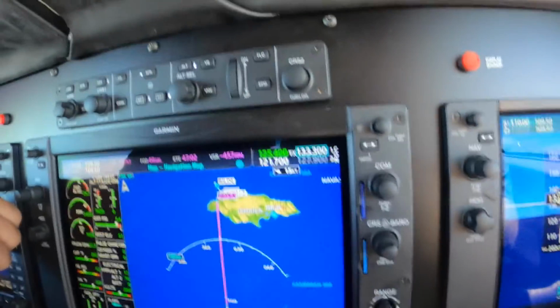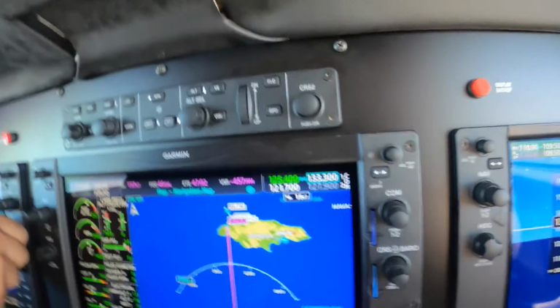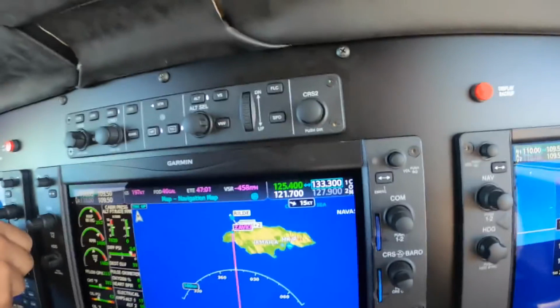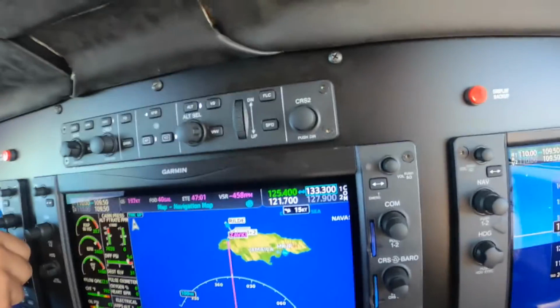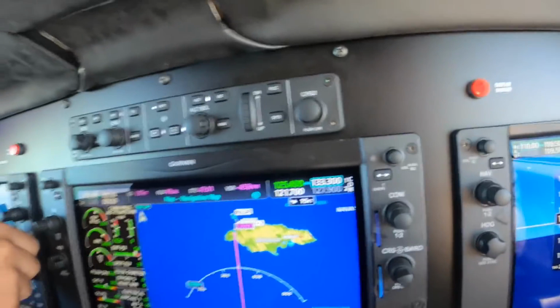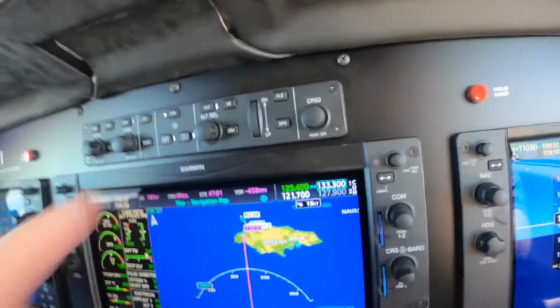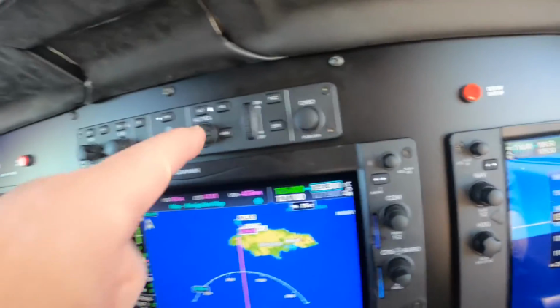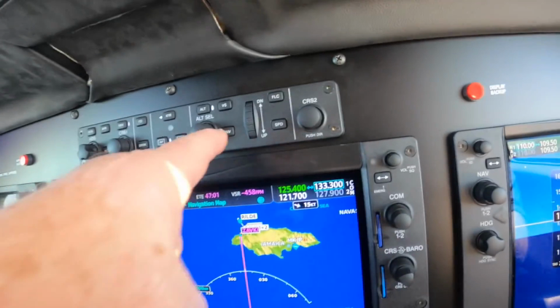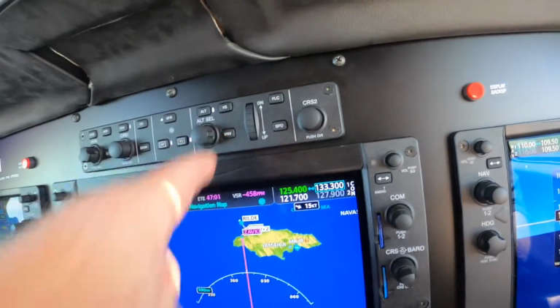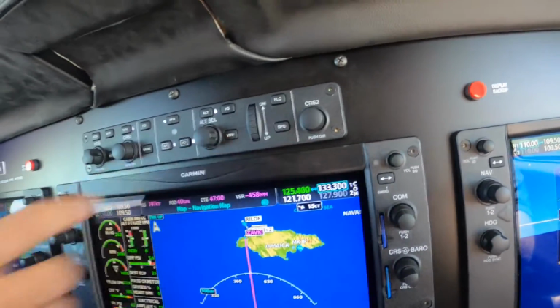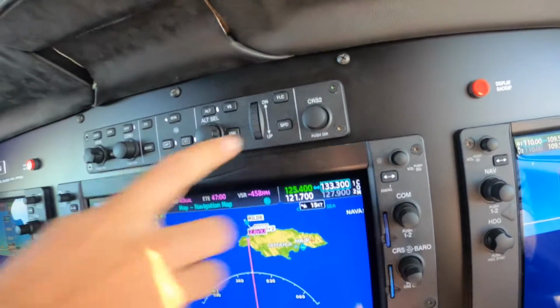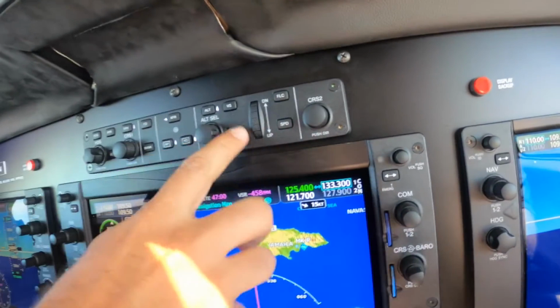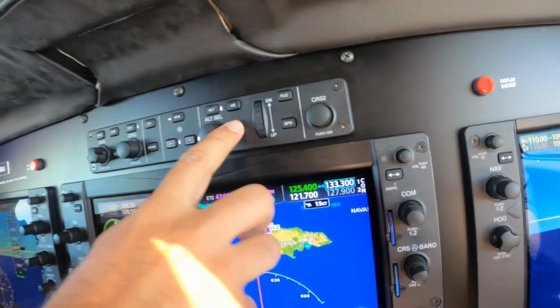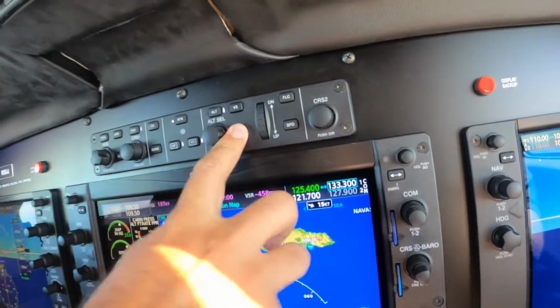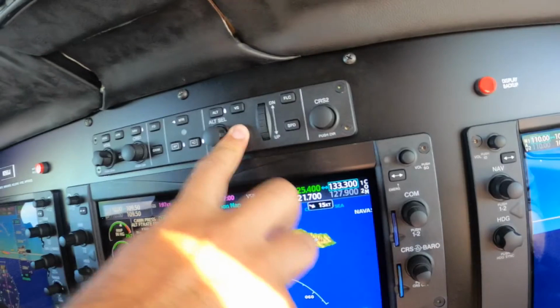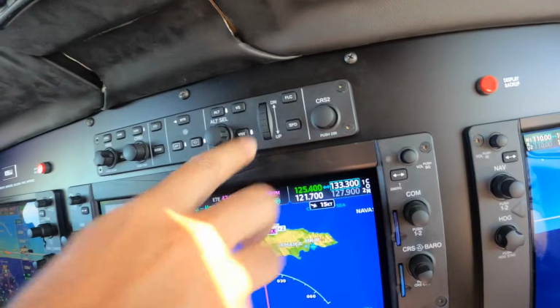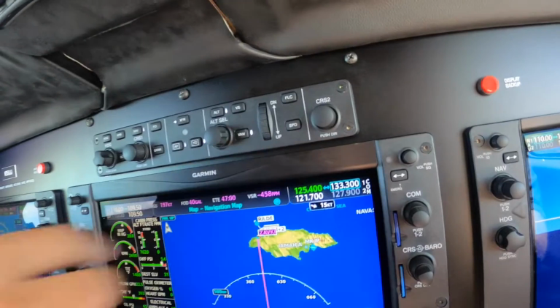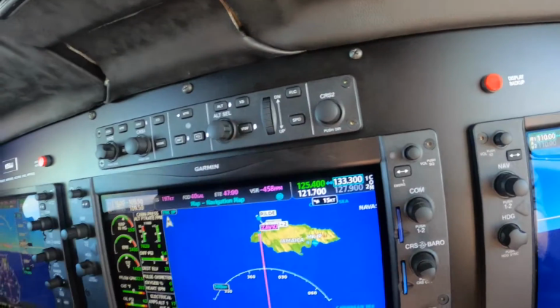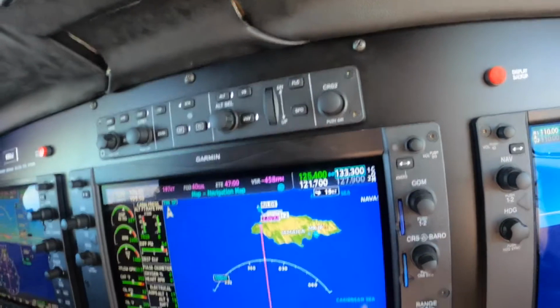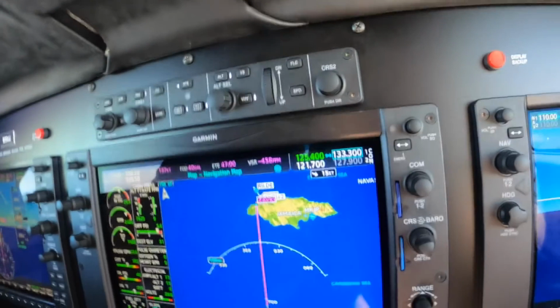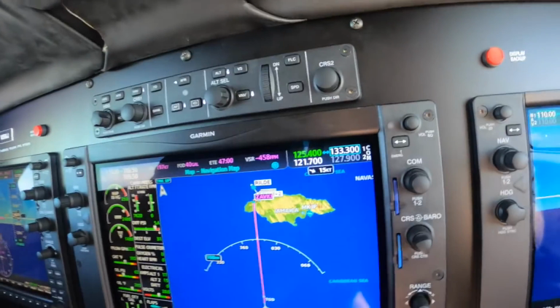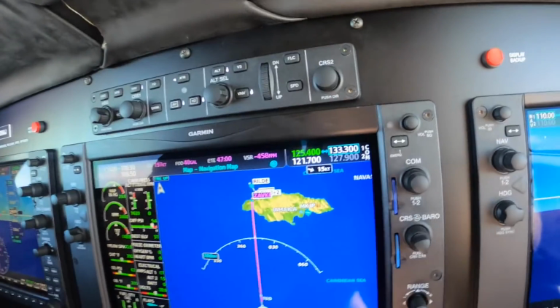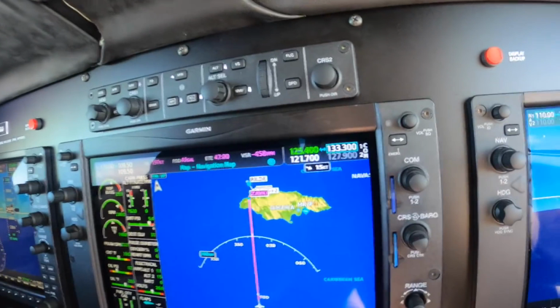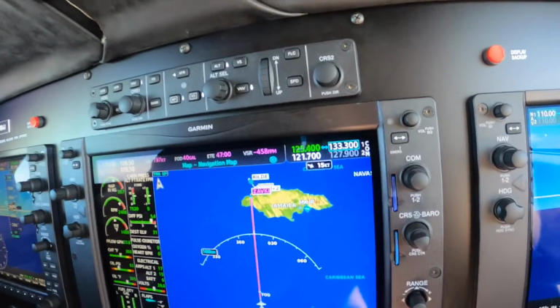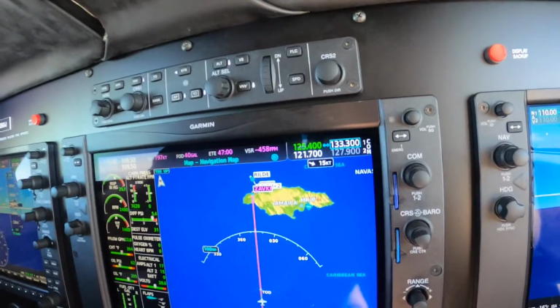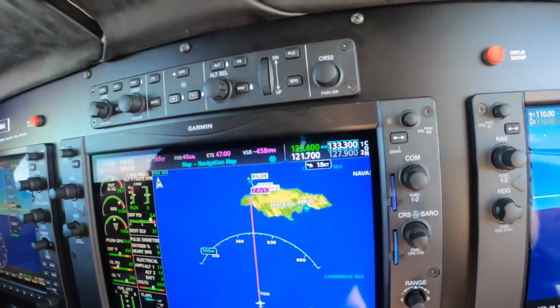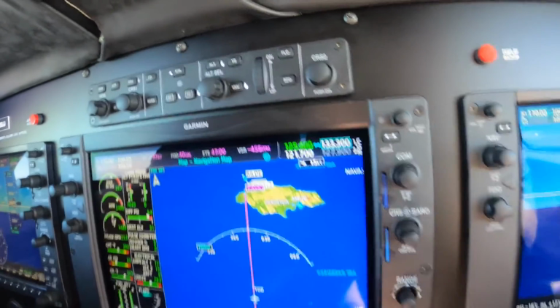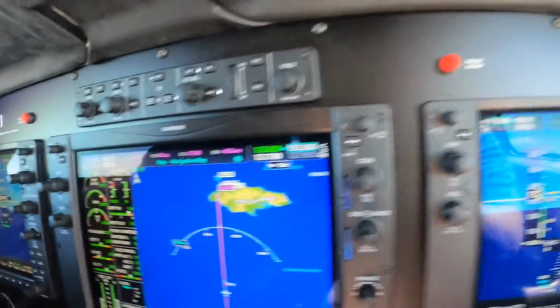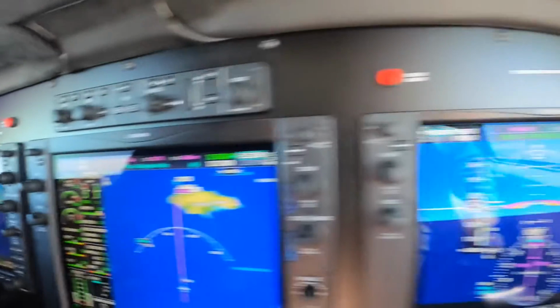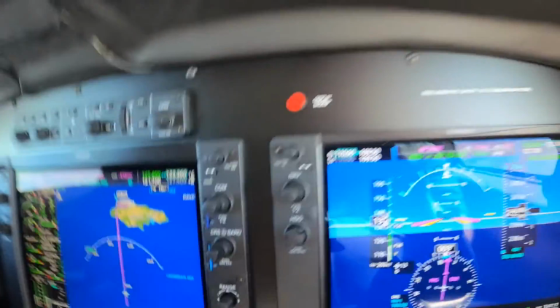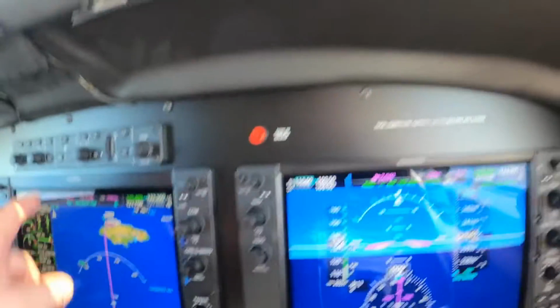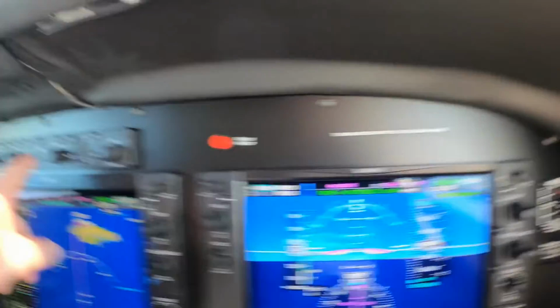Alright, so now press the VNAV button. VNAV. And now adjust your altitude to 15,000.